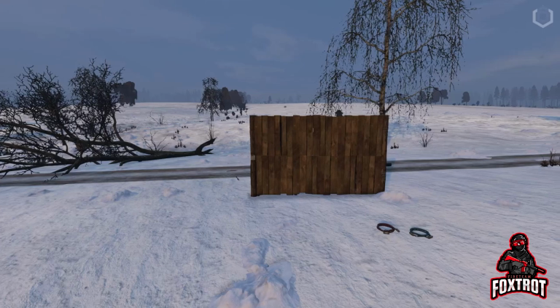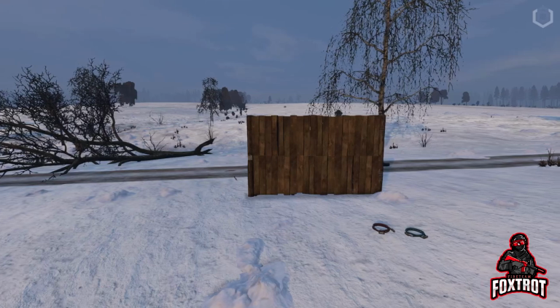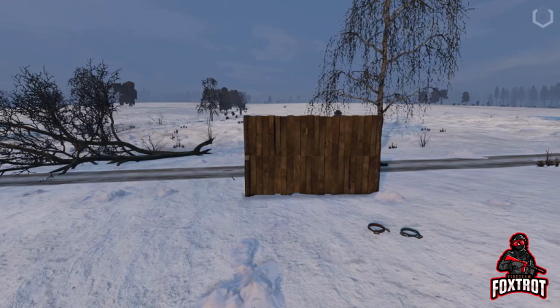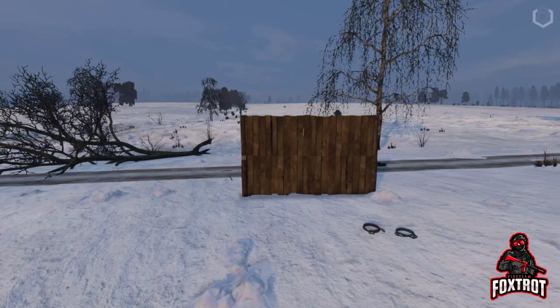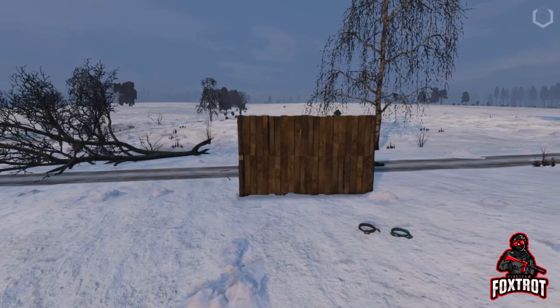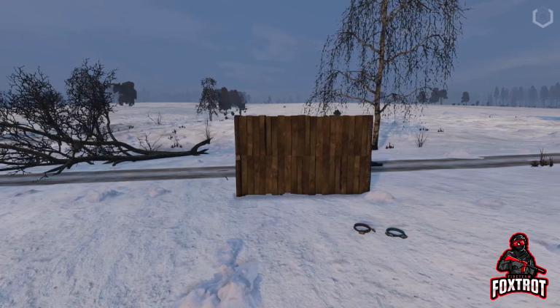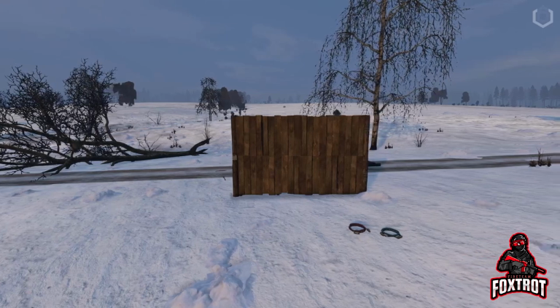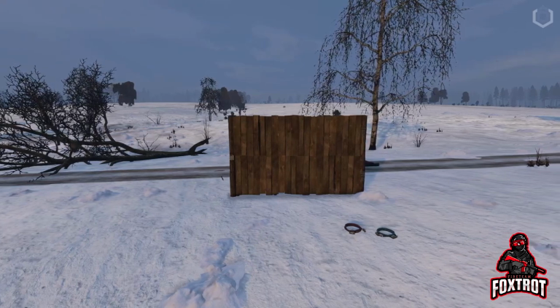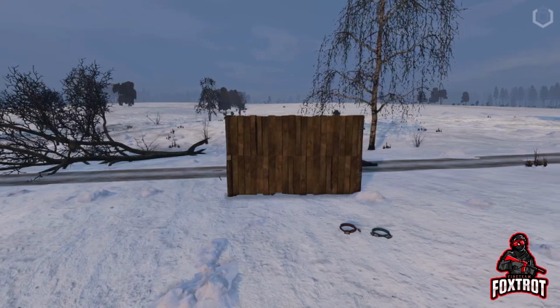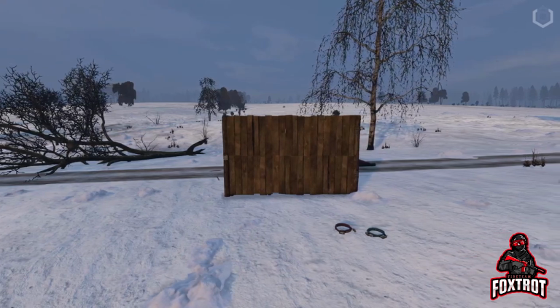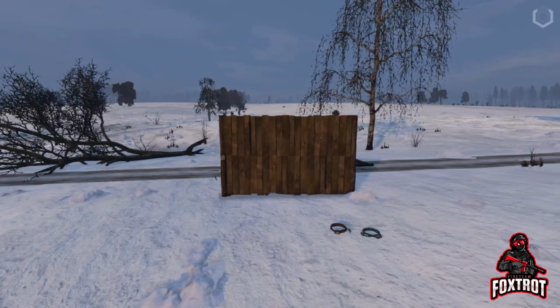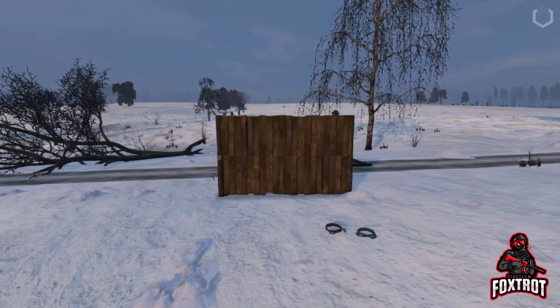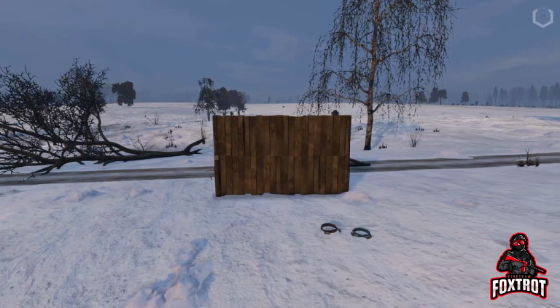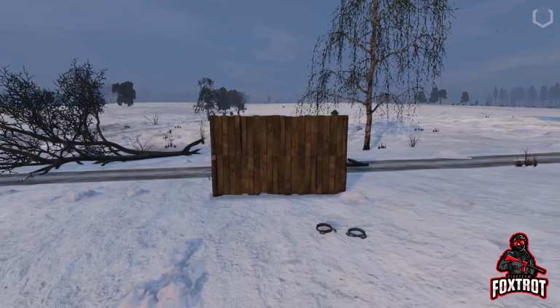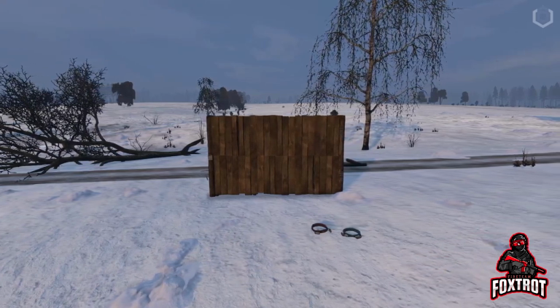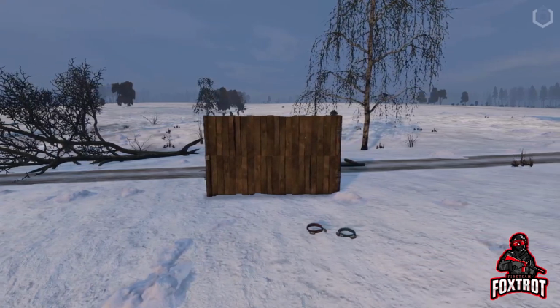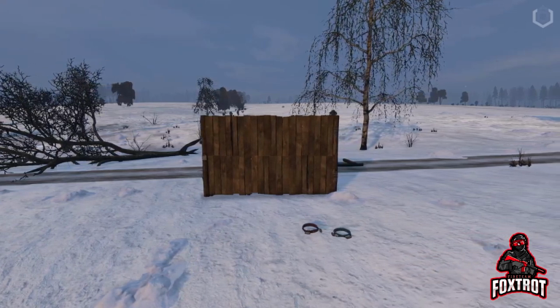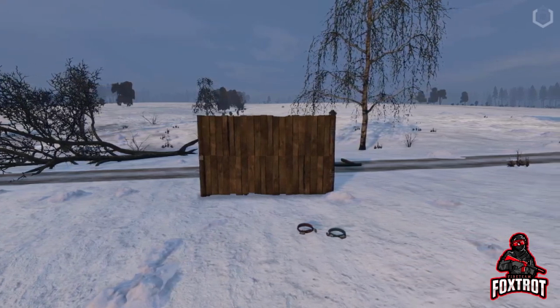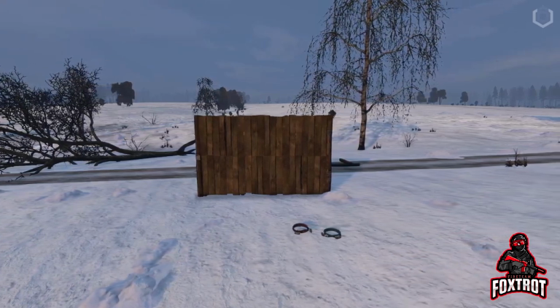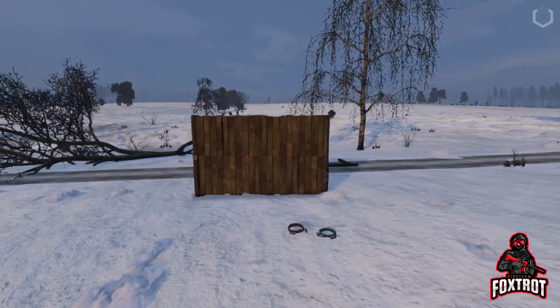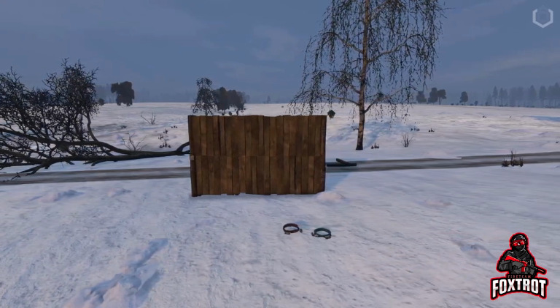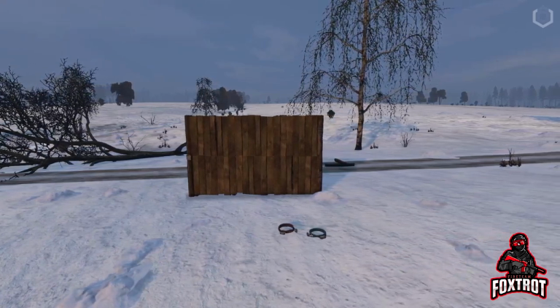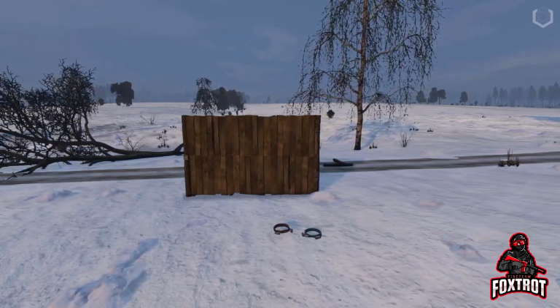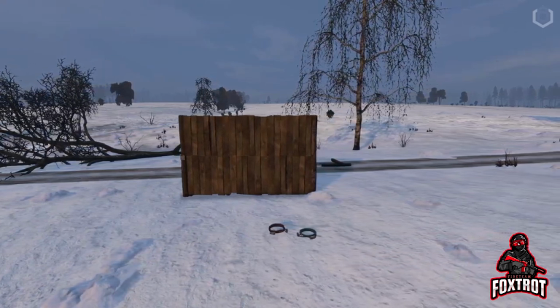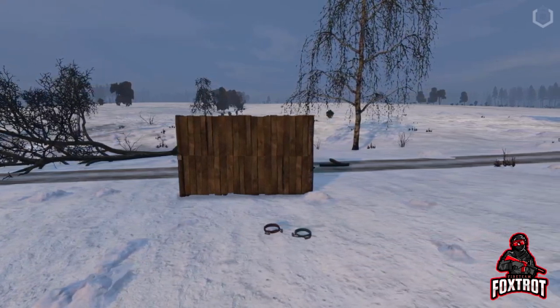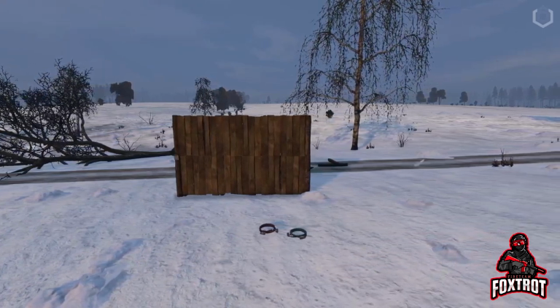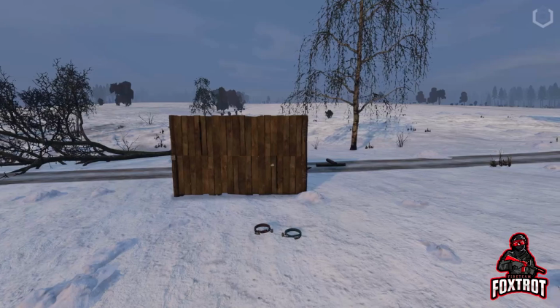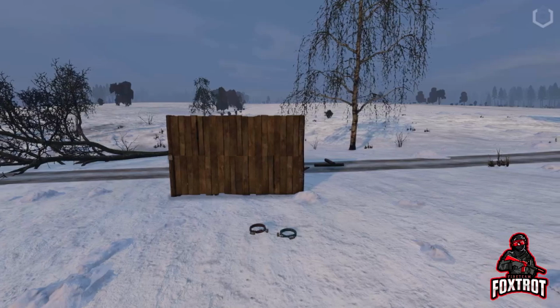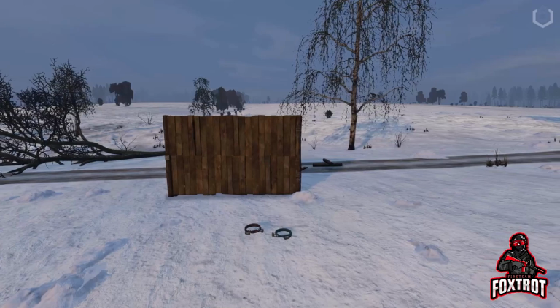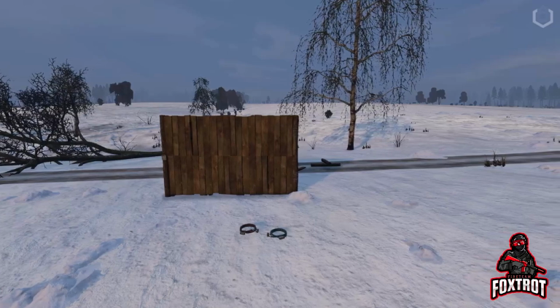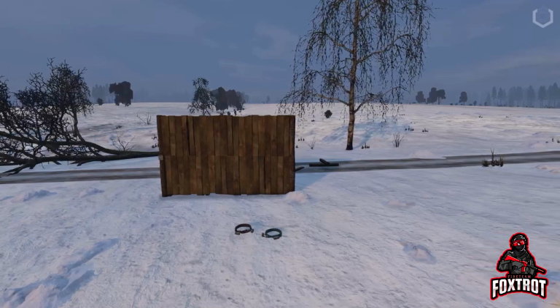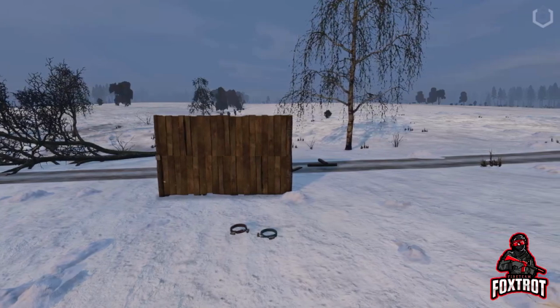Hey guys, FireteamFox right here and today I'm going to show you how to make a fence and gate. Let's get into it.